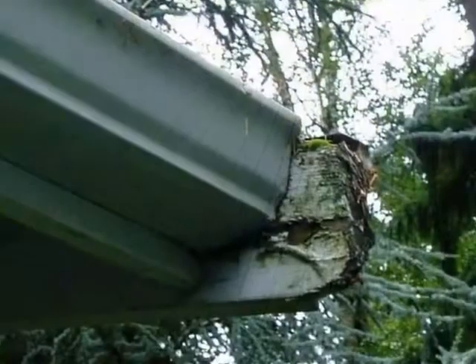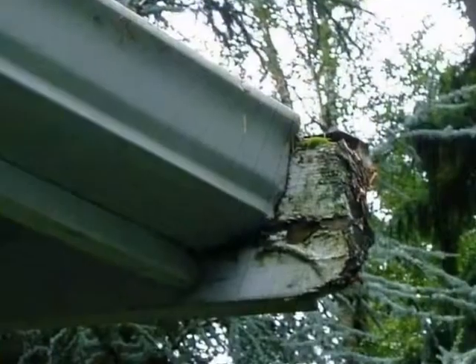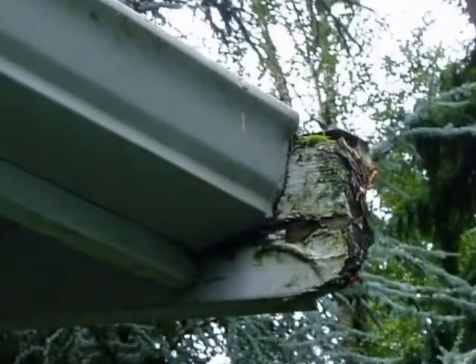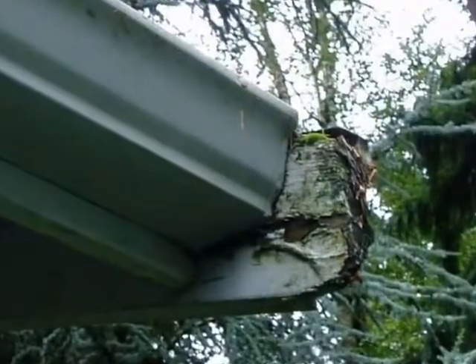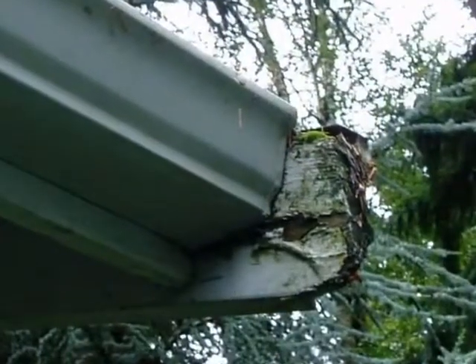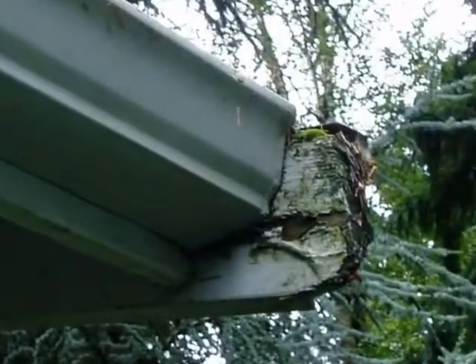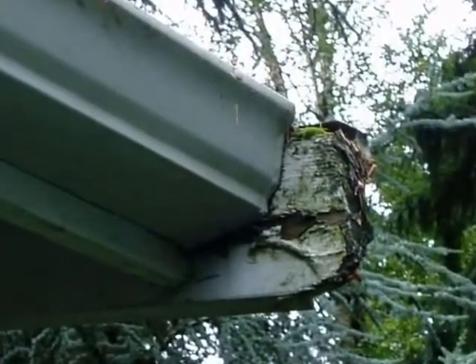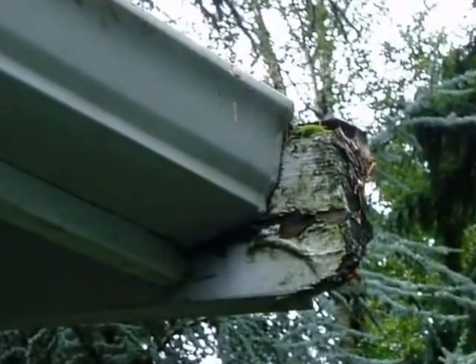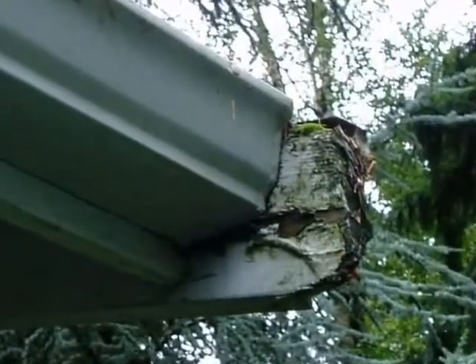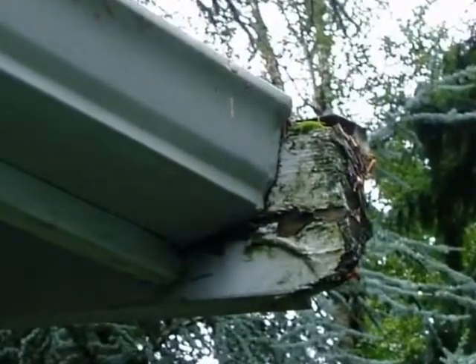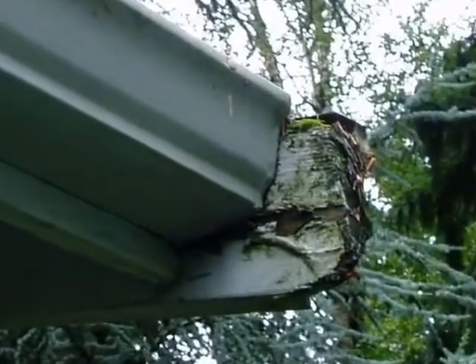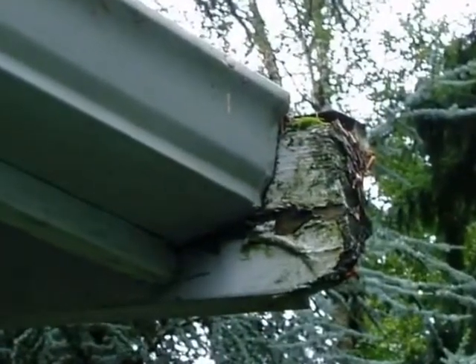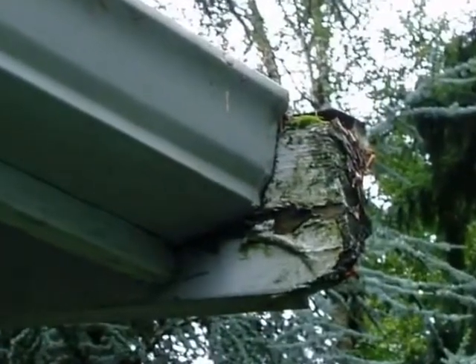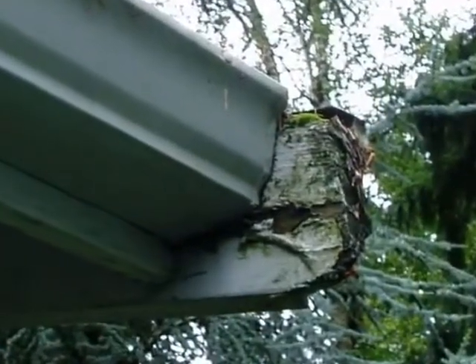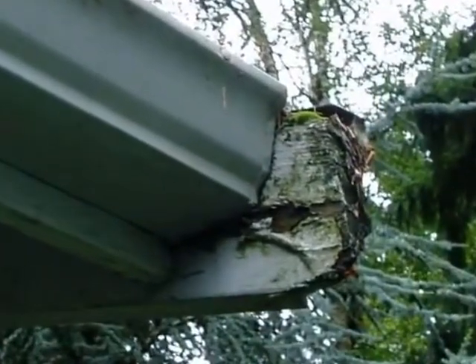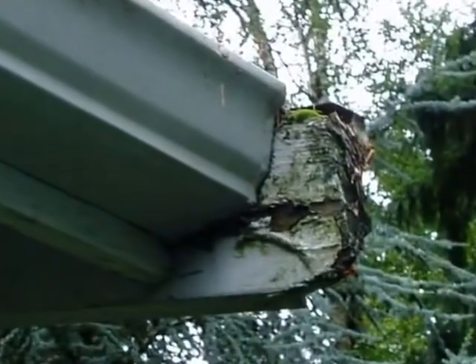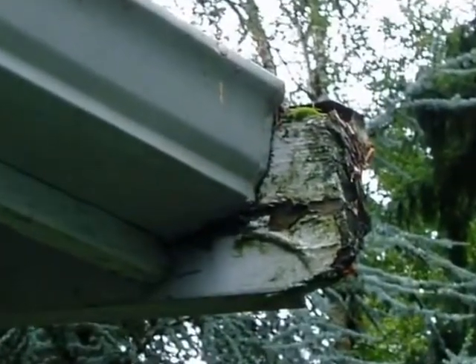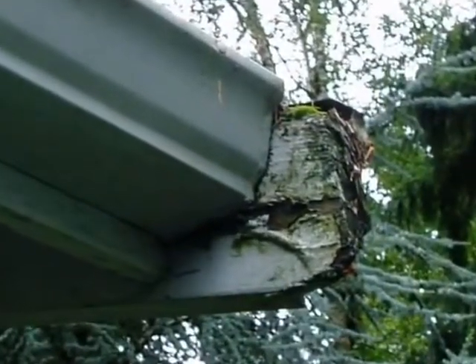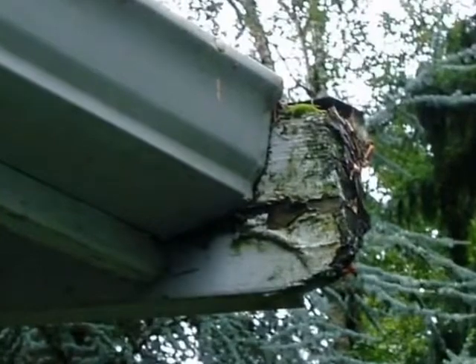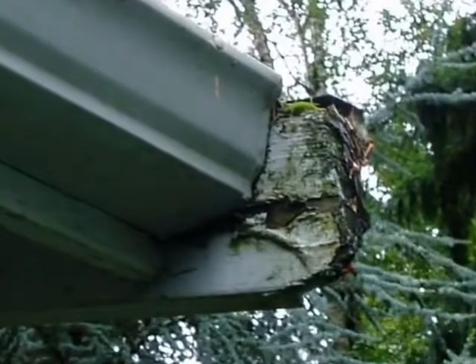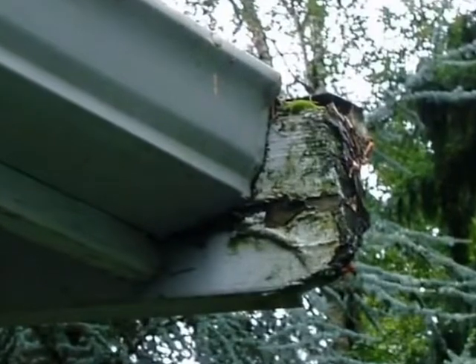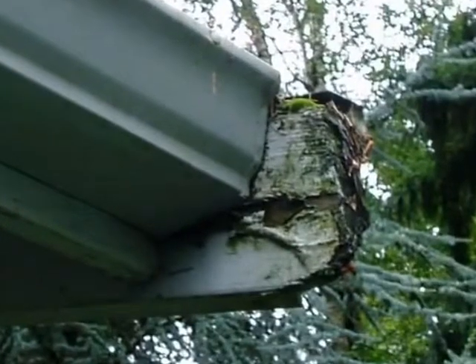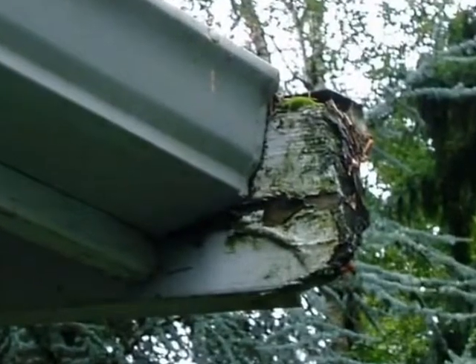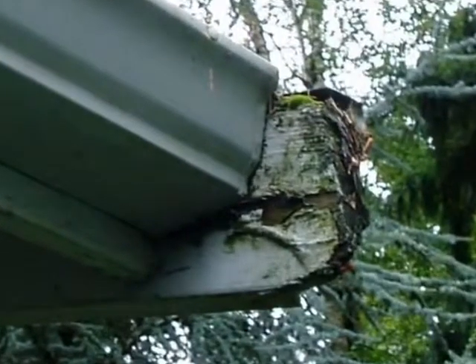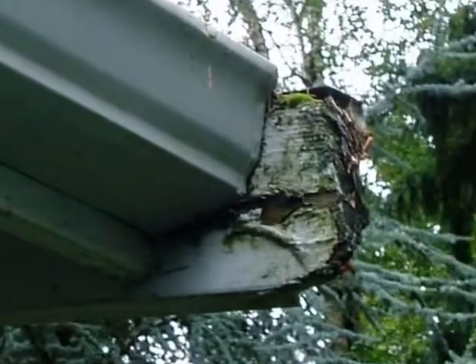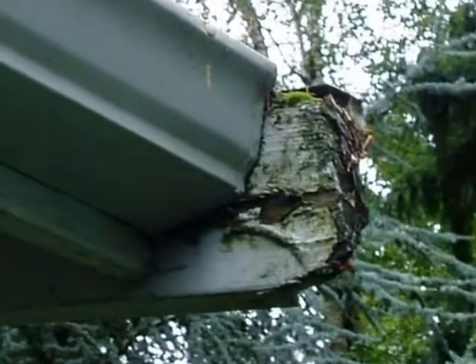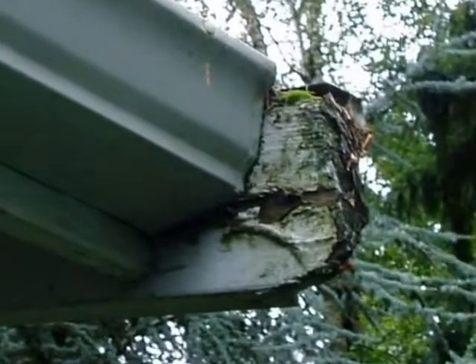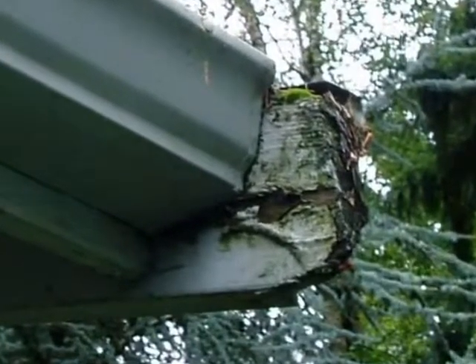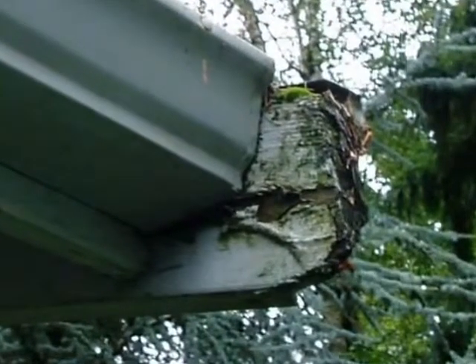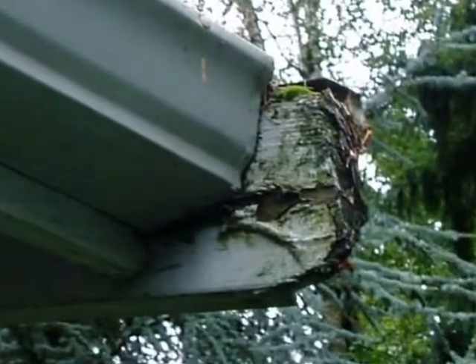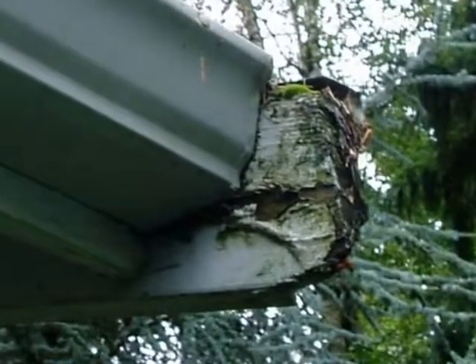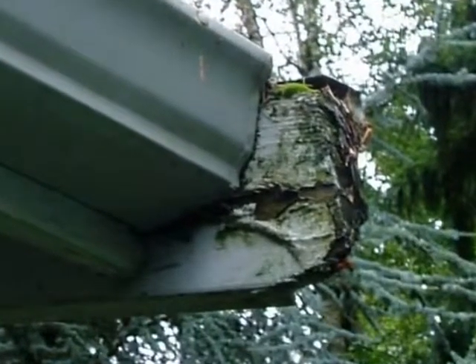Here's a site the professional home inspector sees all the time. This wood has rotted as a result of high moisture levels.